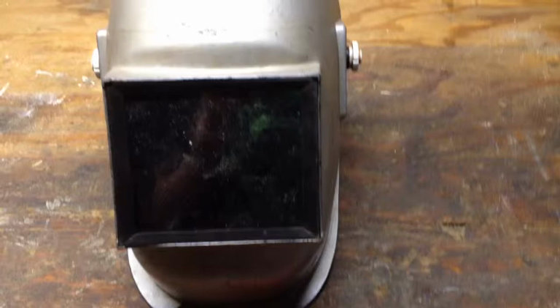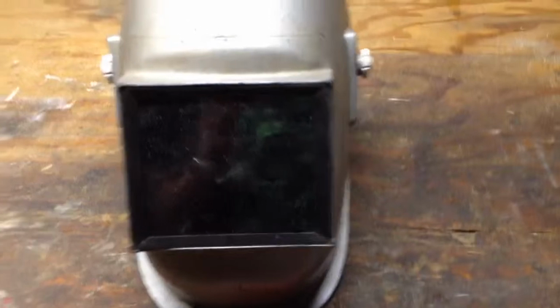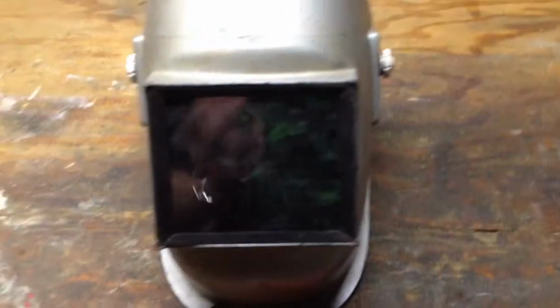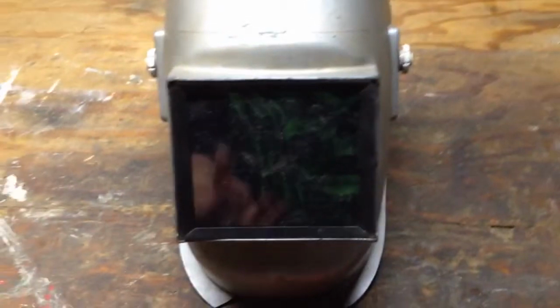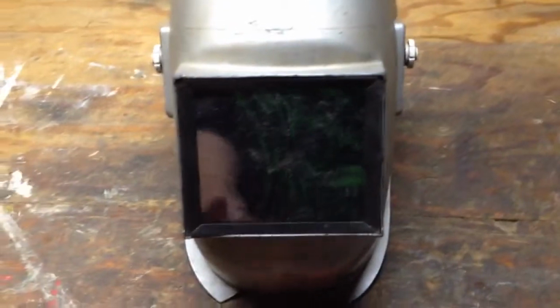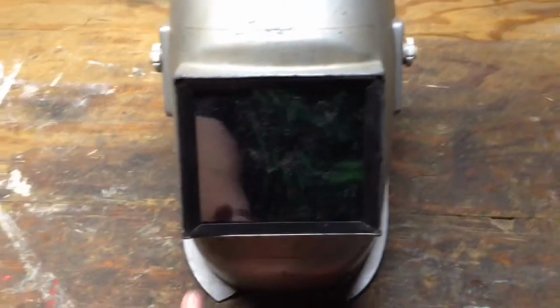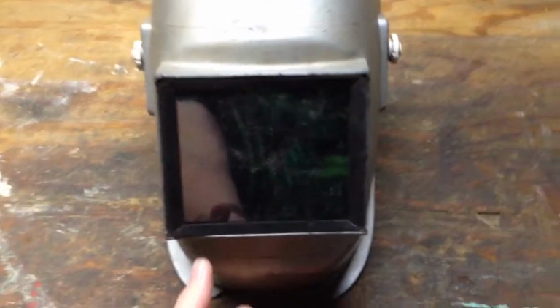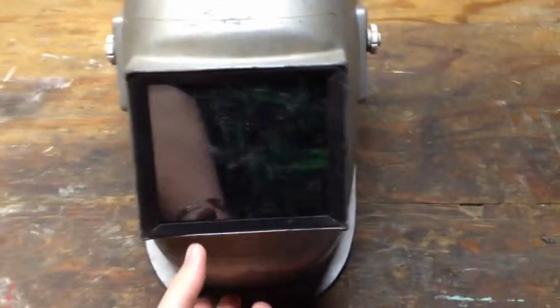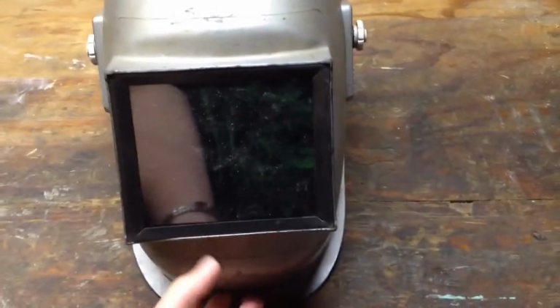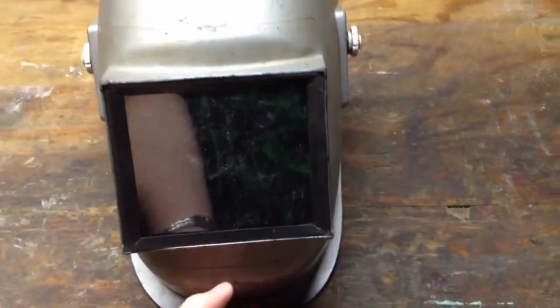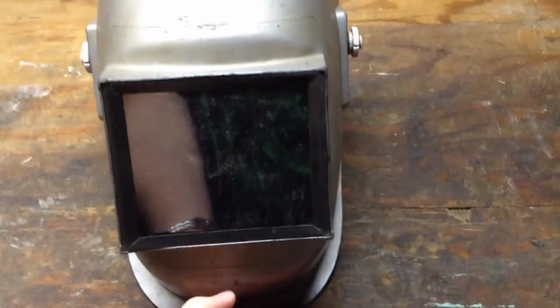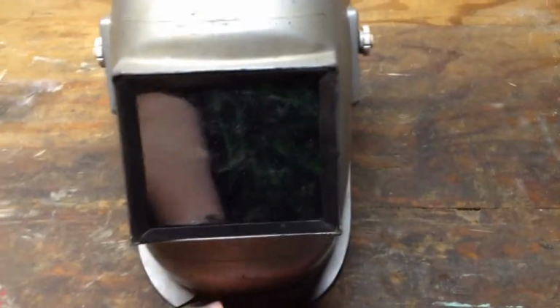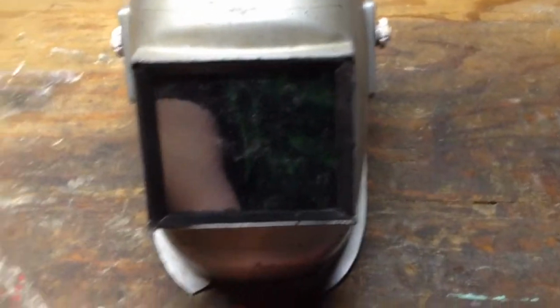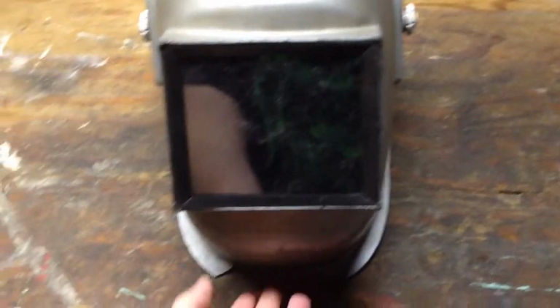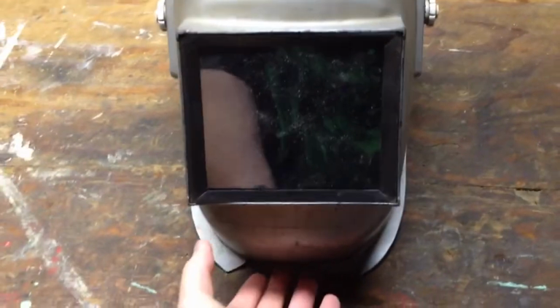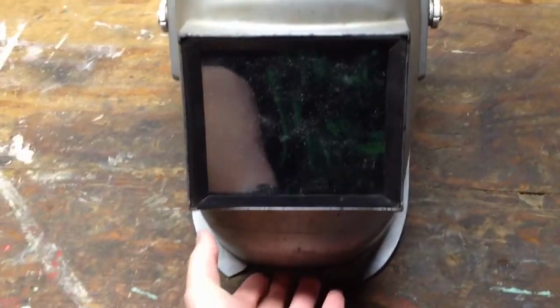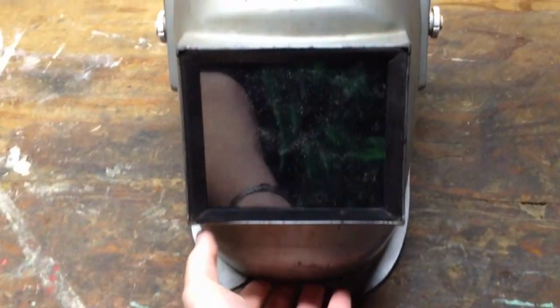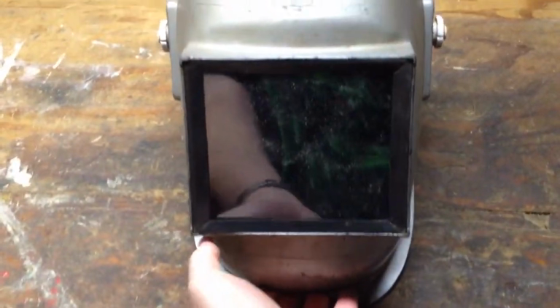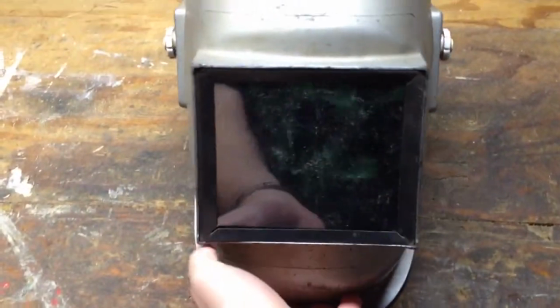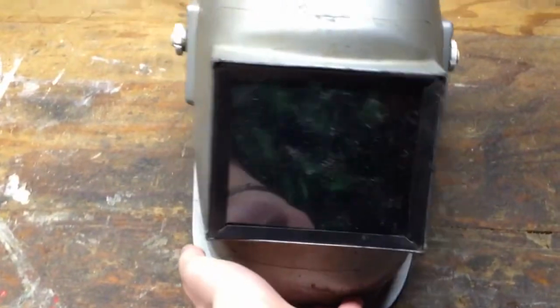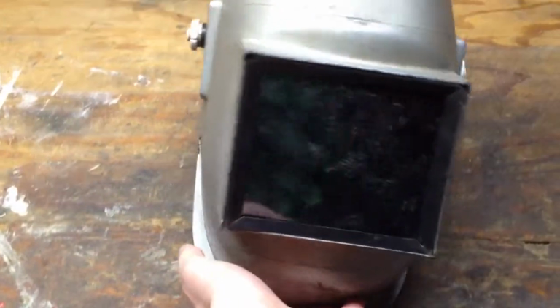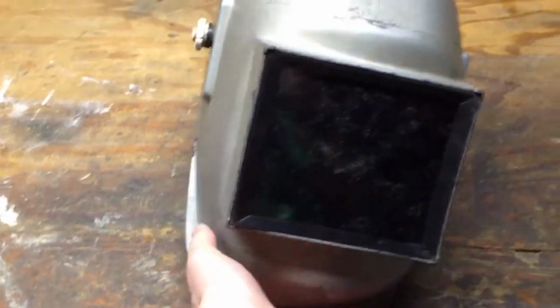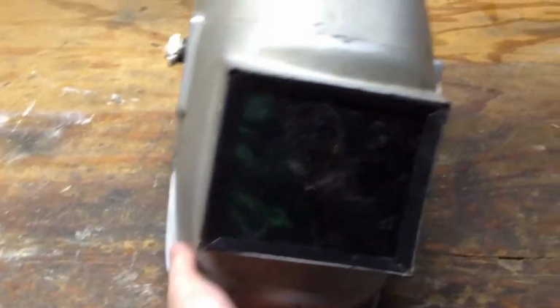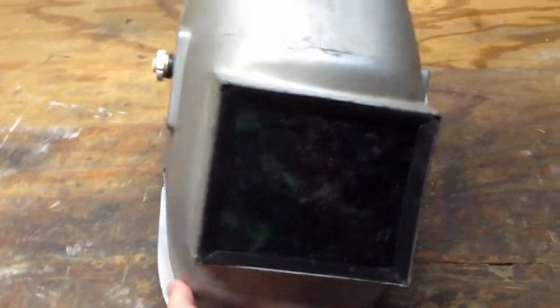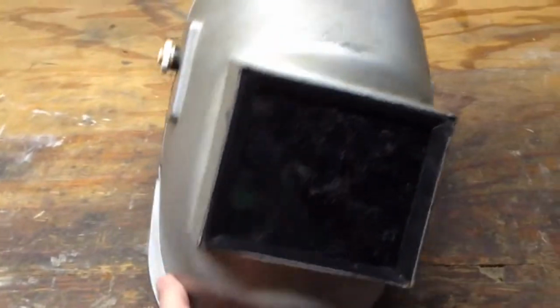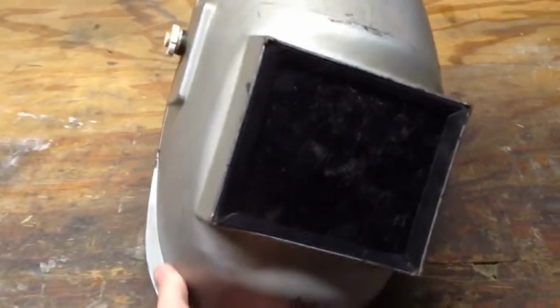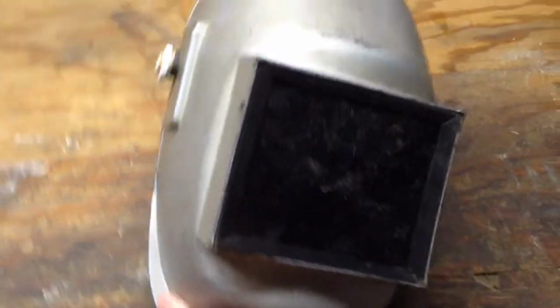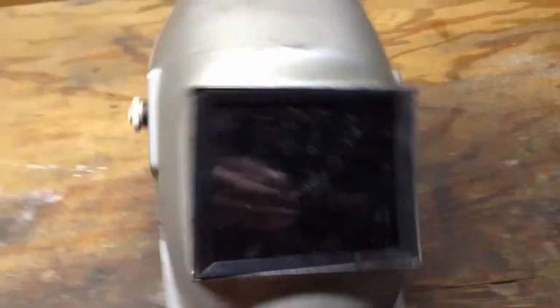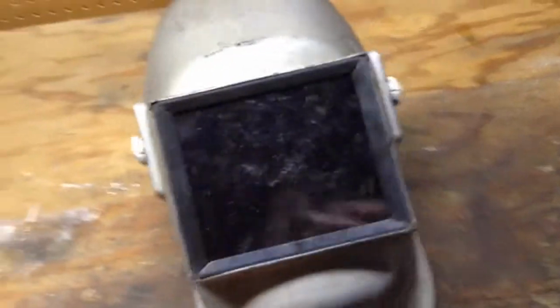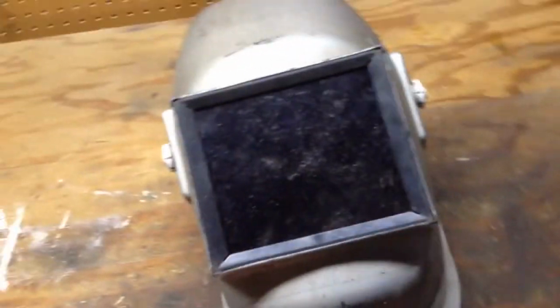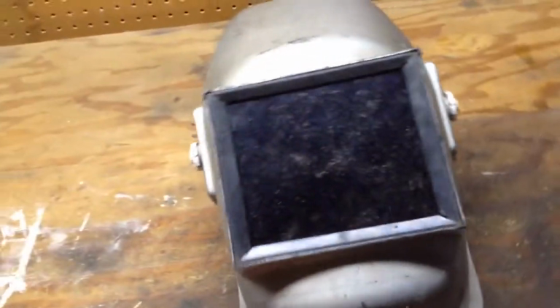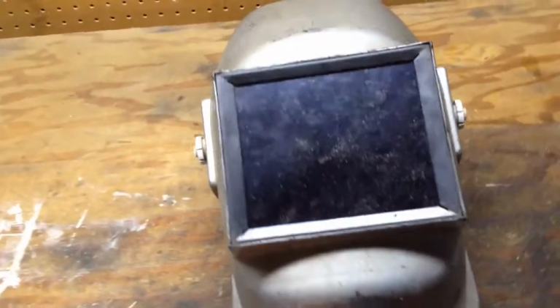Hey guys, today I'm showing you my free welding helmet that I got from school.